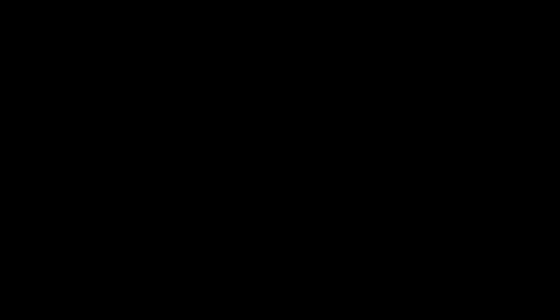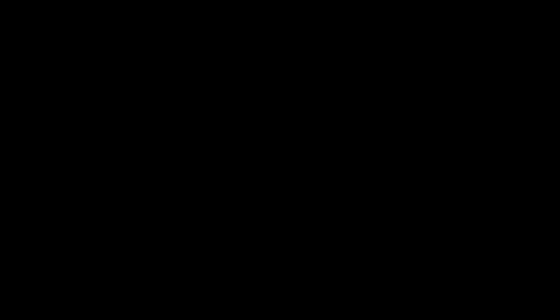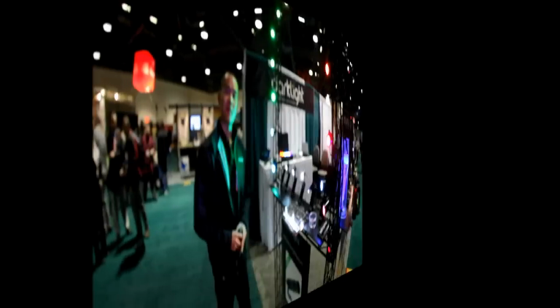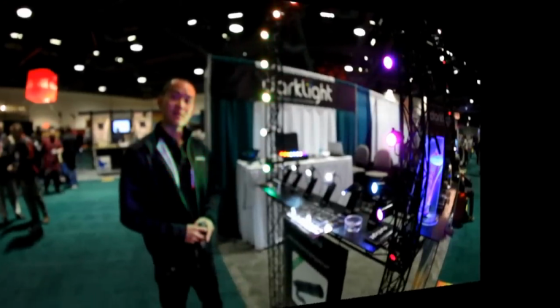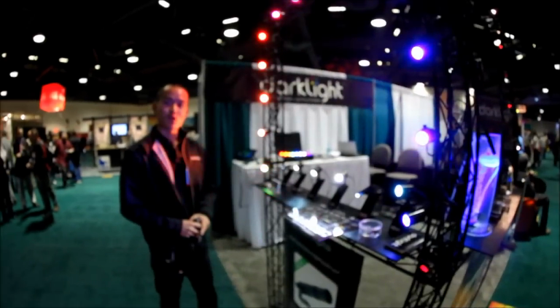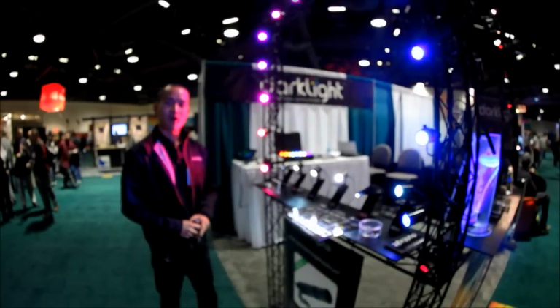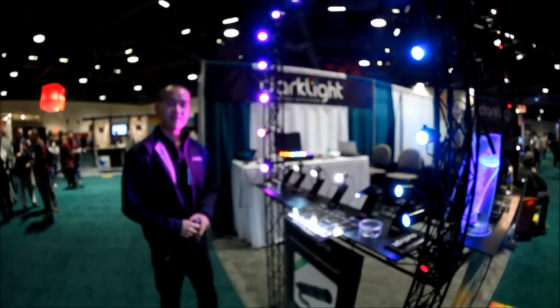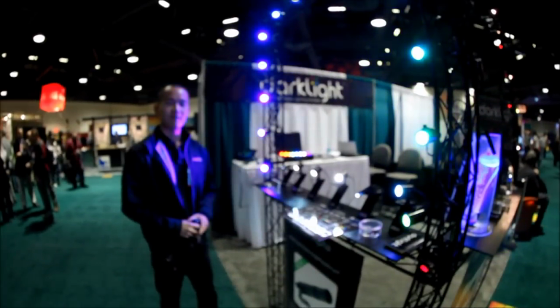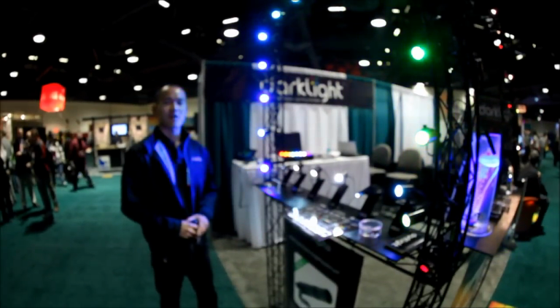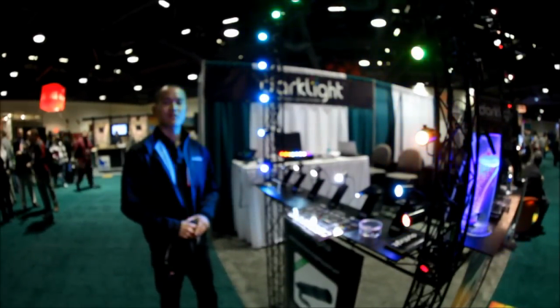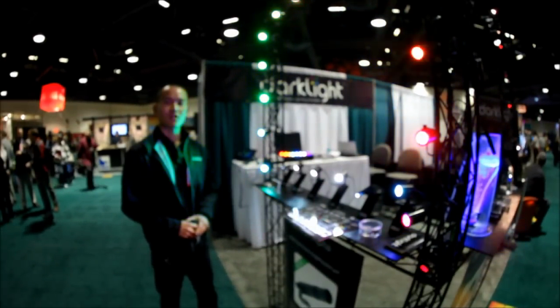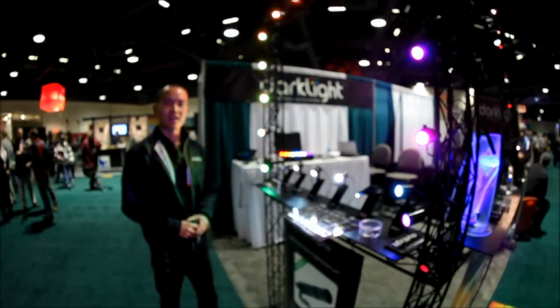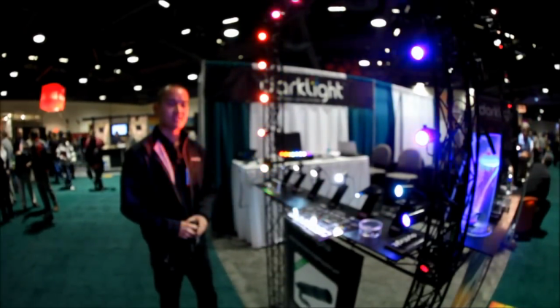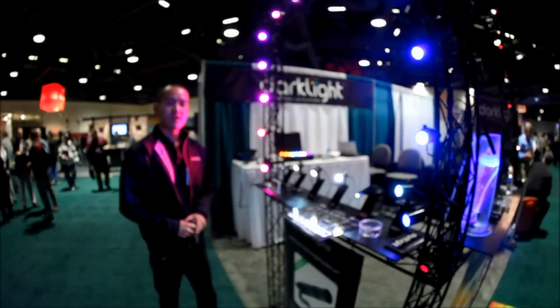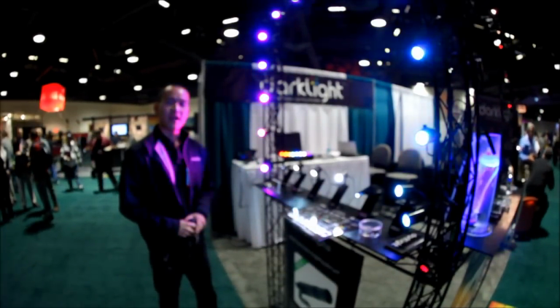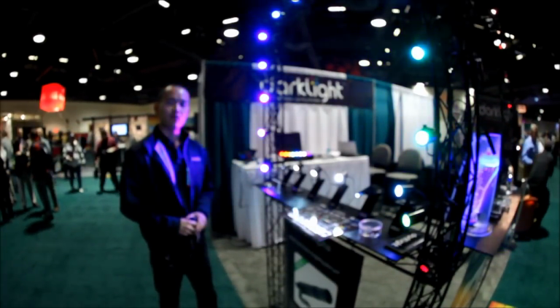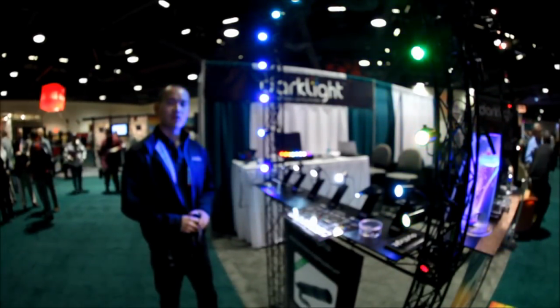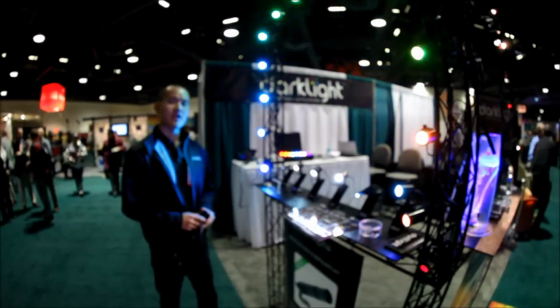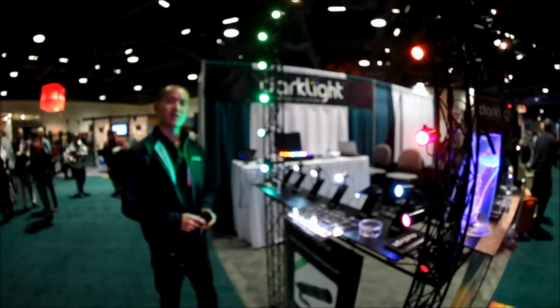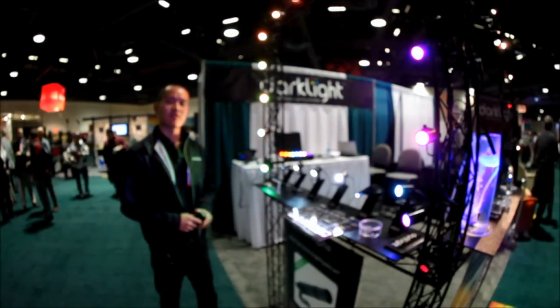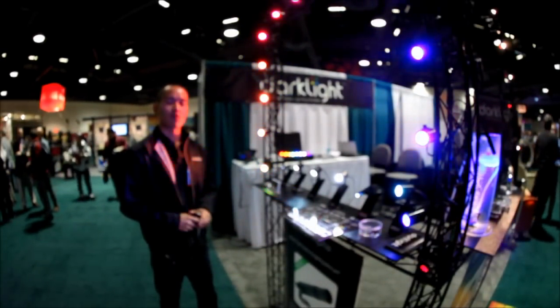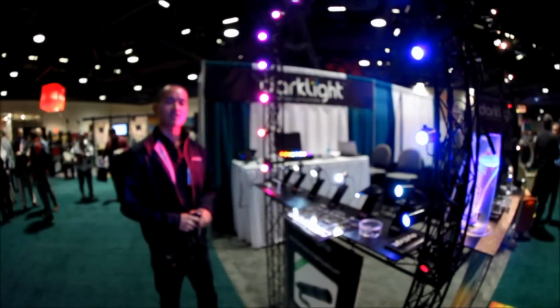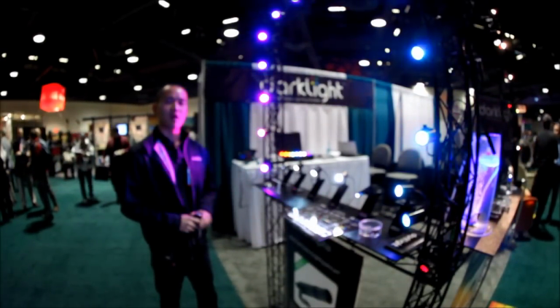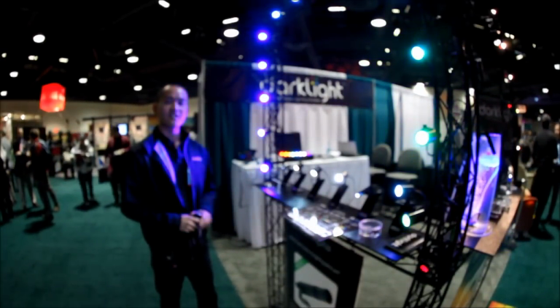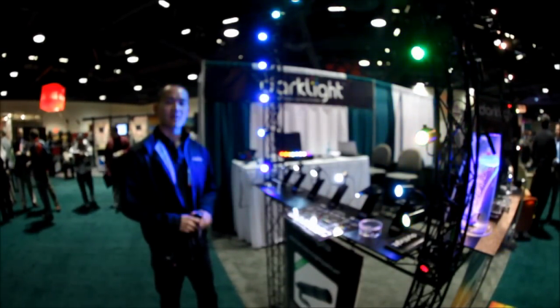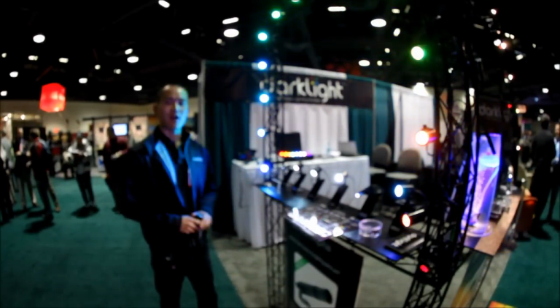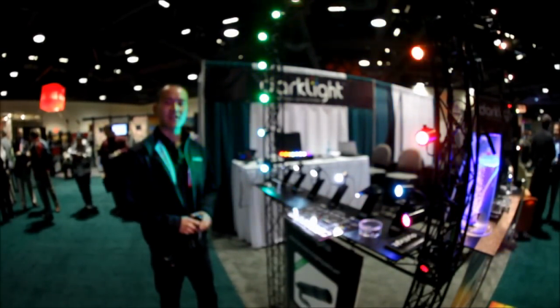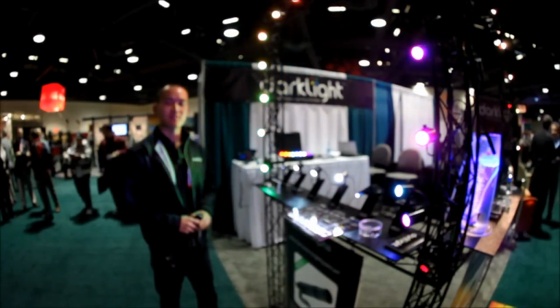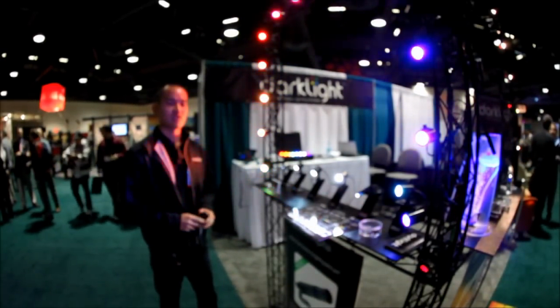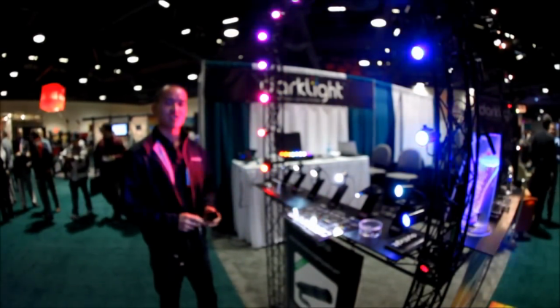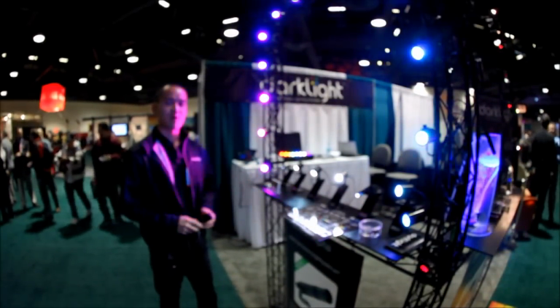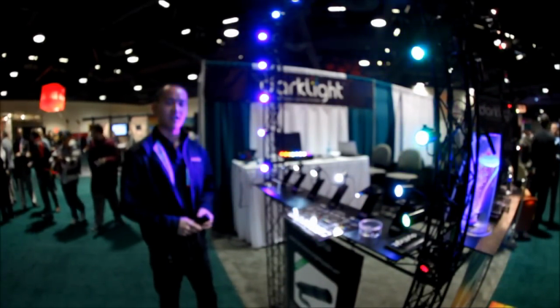My name is Kwon. I'm from Darklight, and we've created some of the world's smallest and brightest Precision Spotlights.